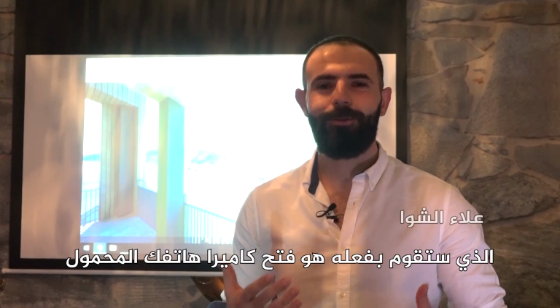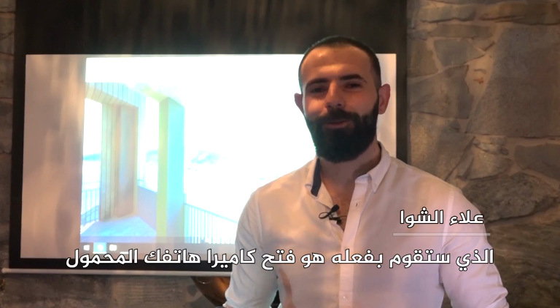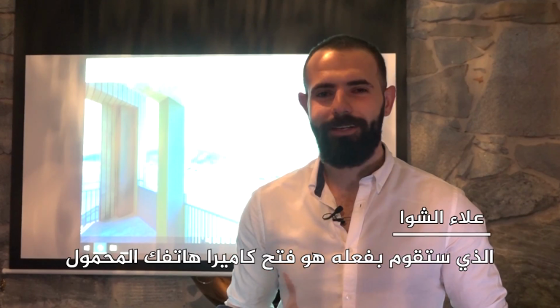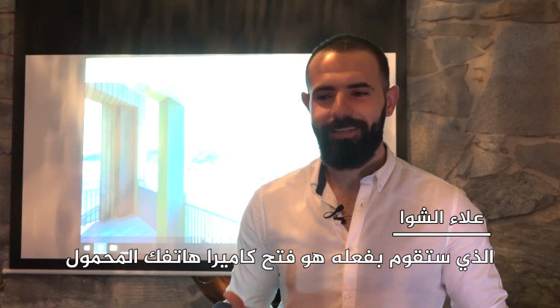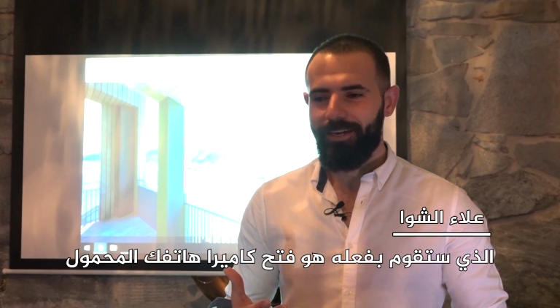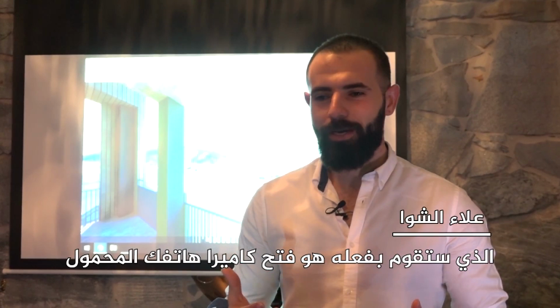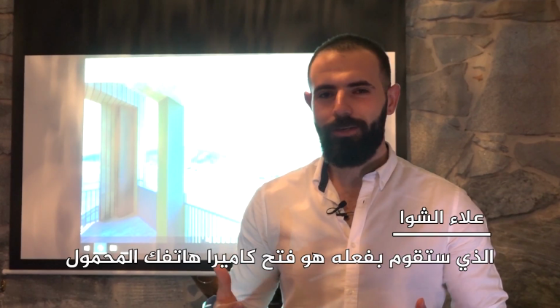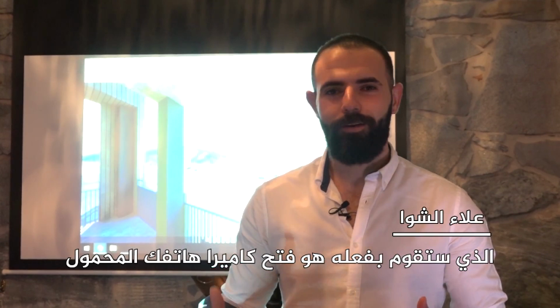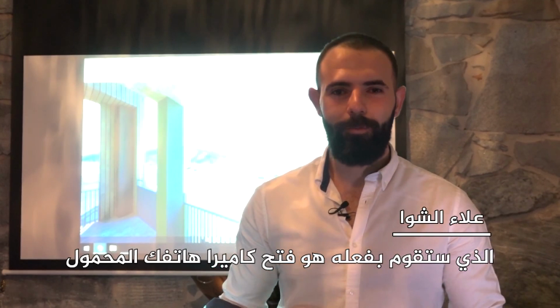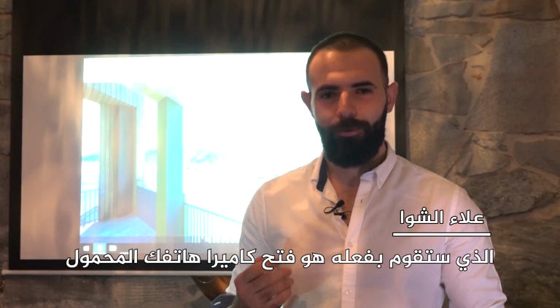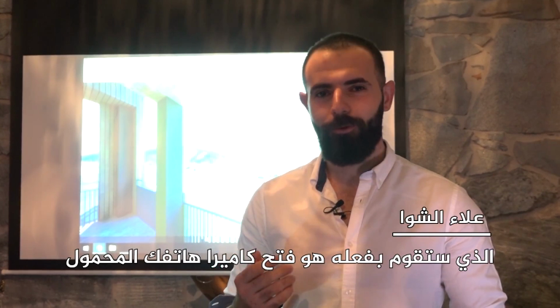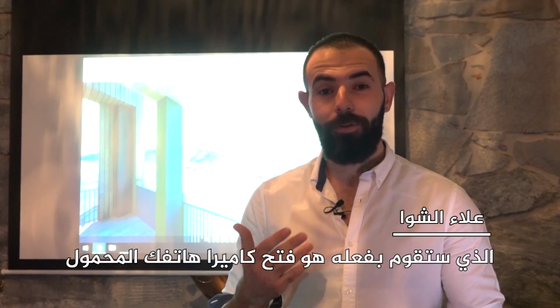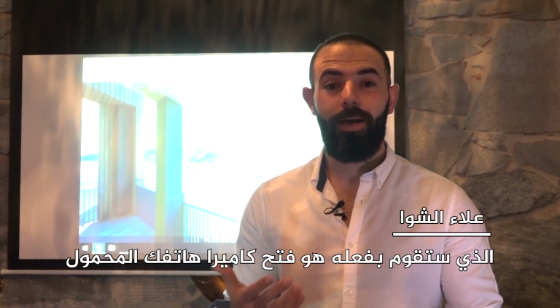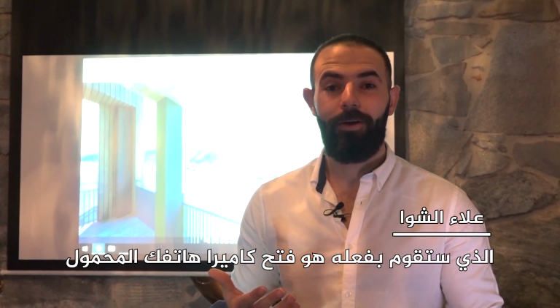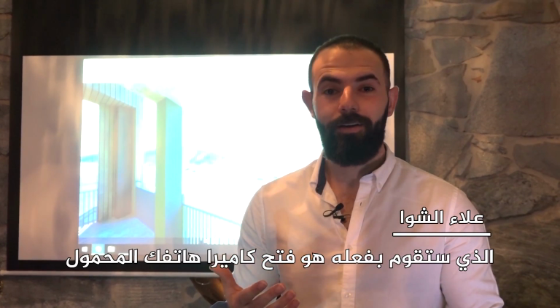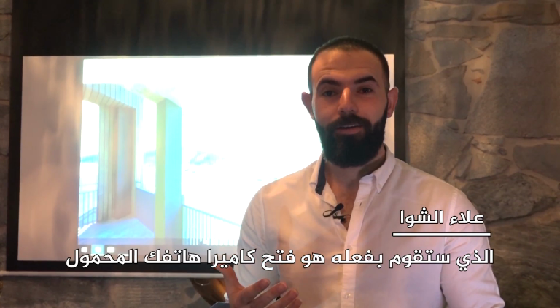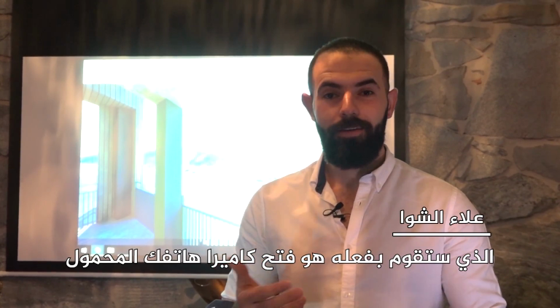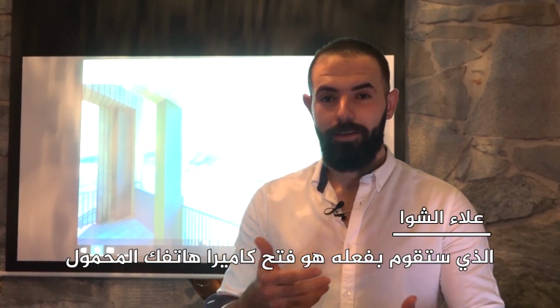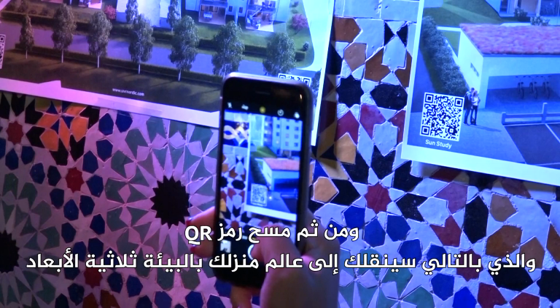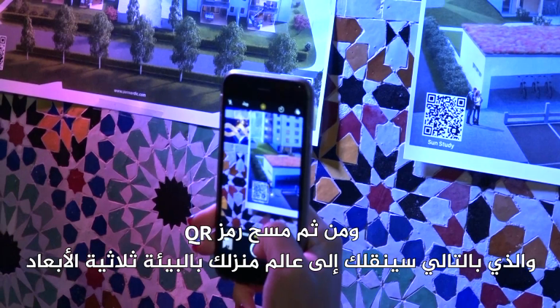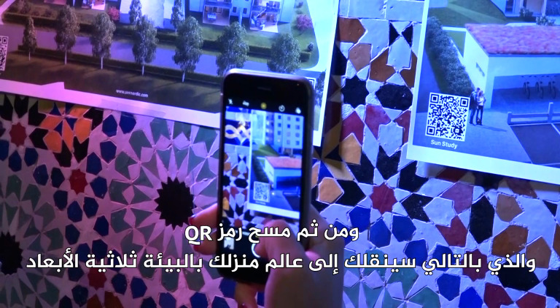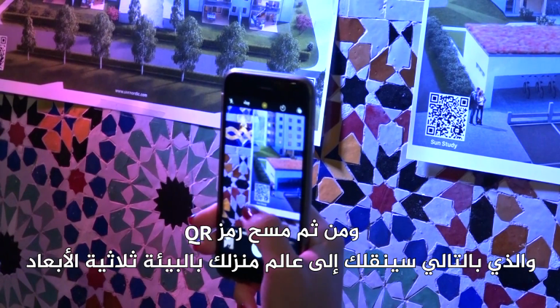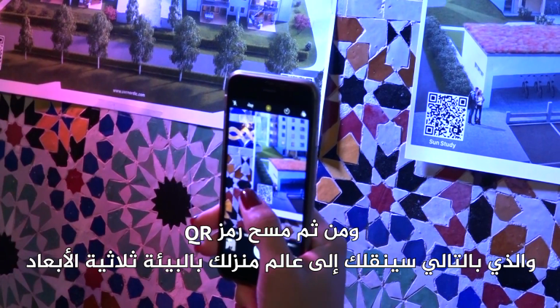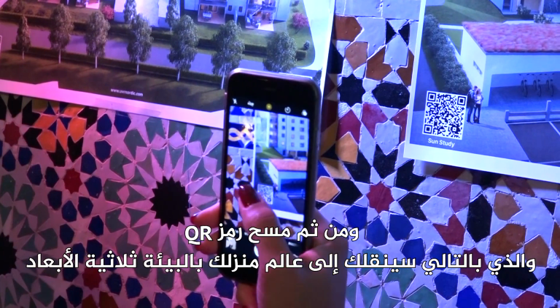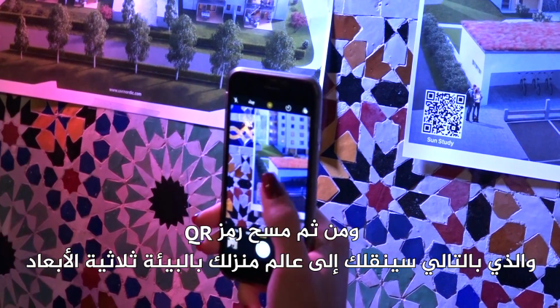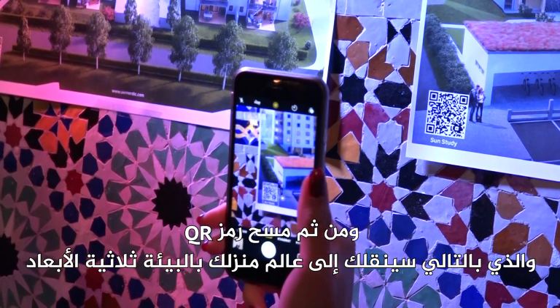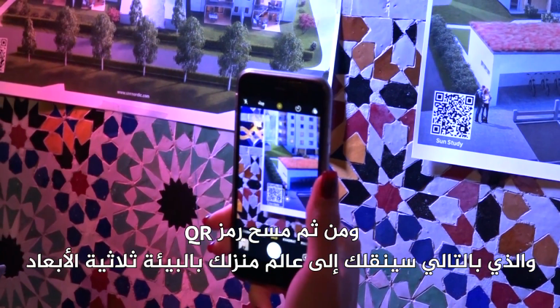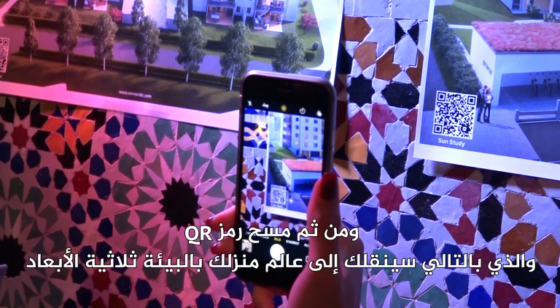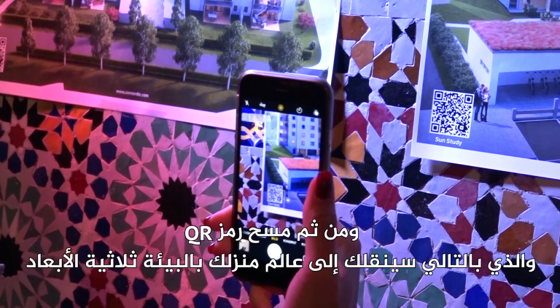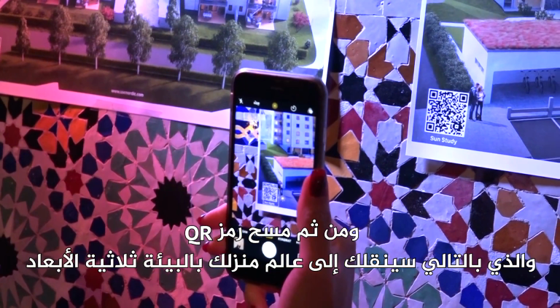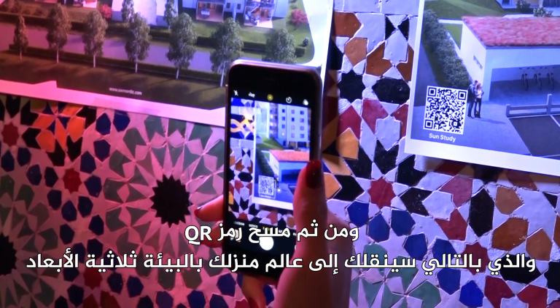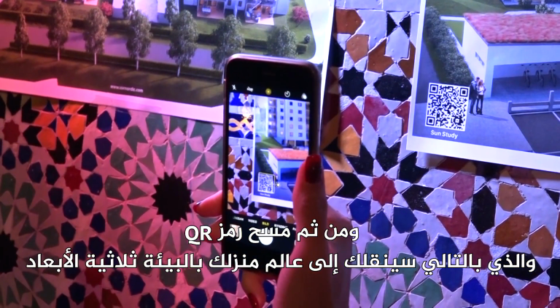You grab your phone, open the camera, scan the QR code, and you are inside your building.